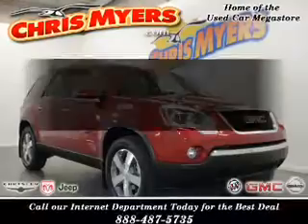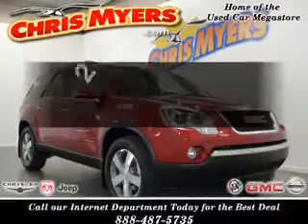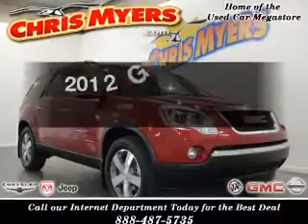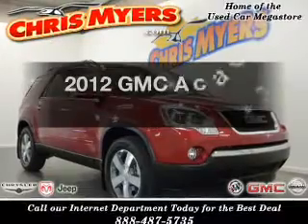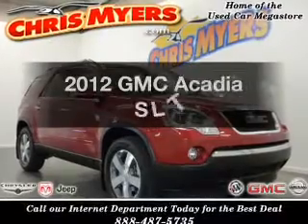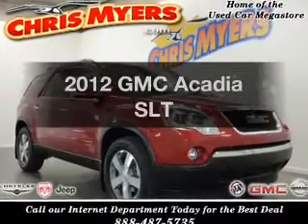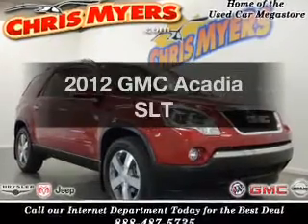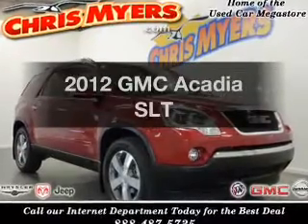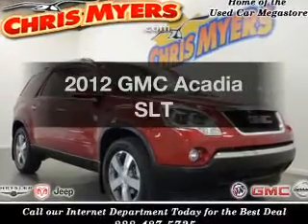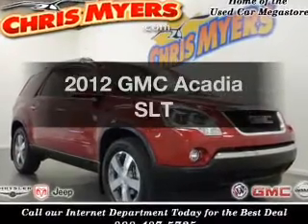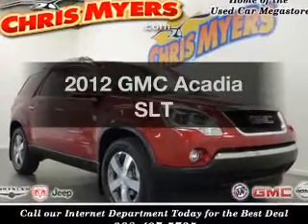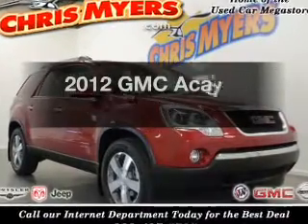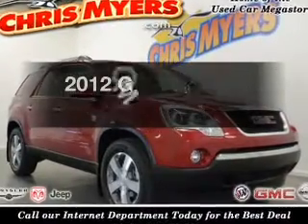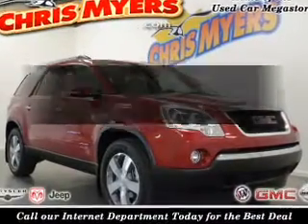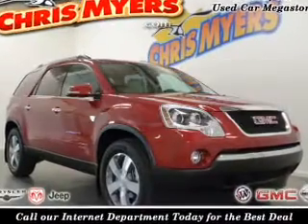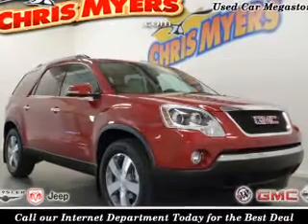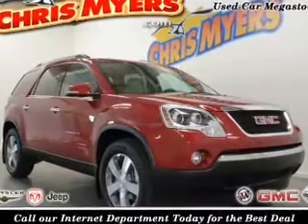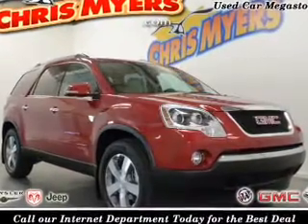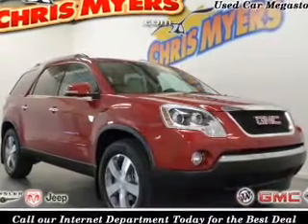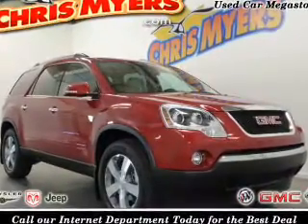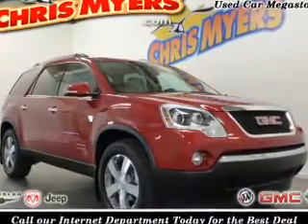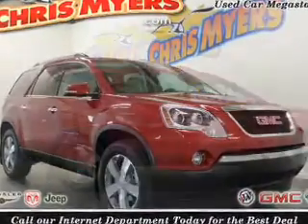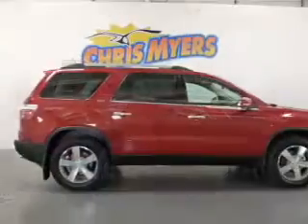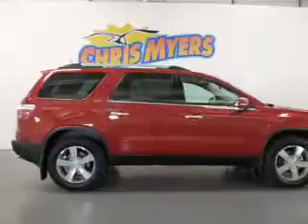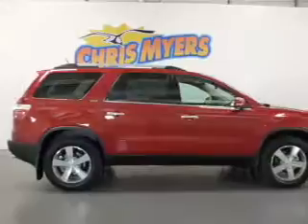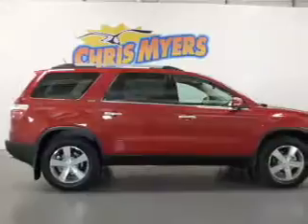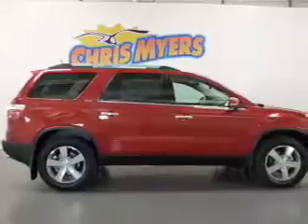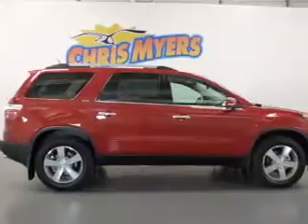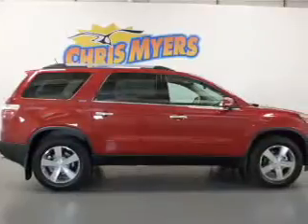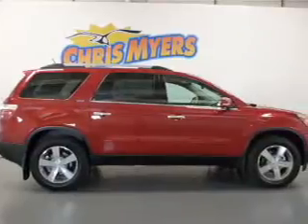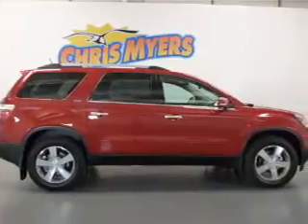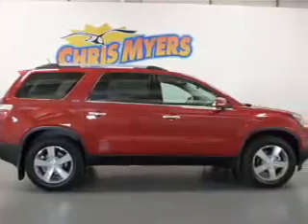Imagine yourself in this 2012 GMC Acadia. Travel the roads in style and comfort in this great vehicle.